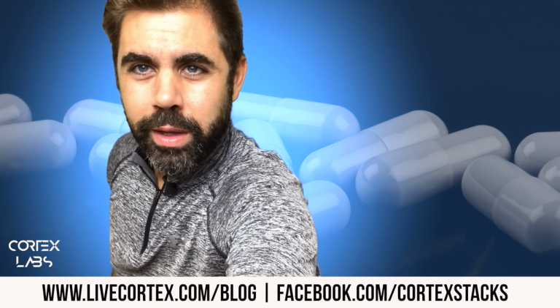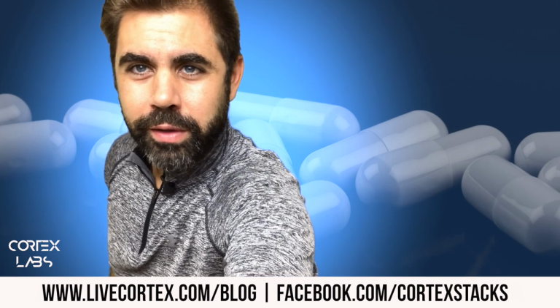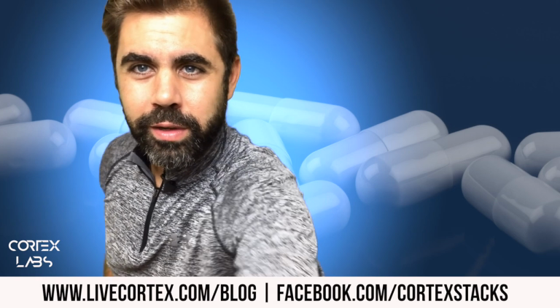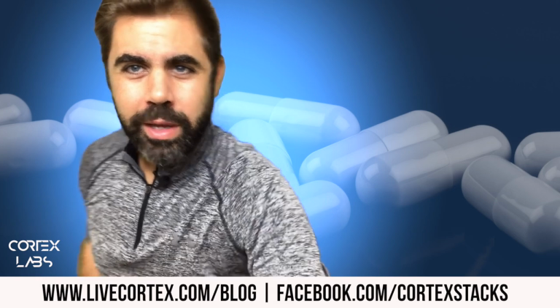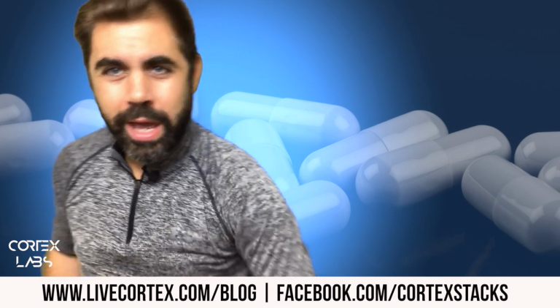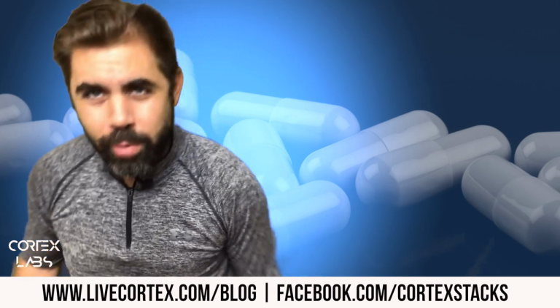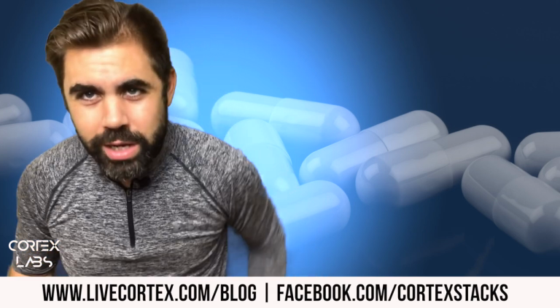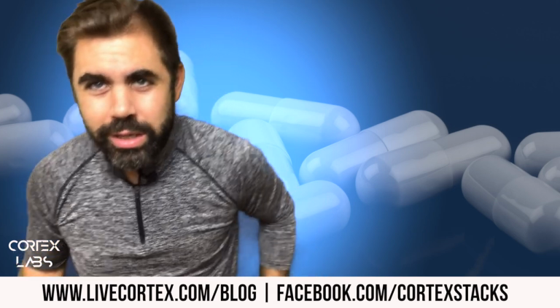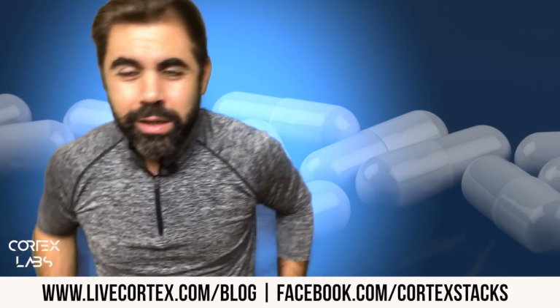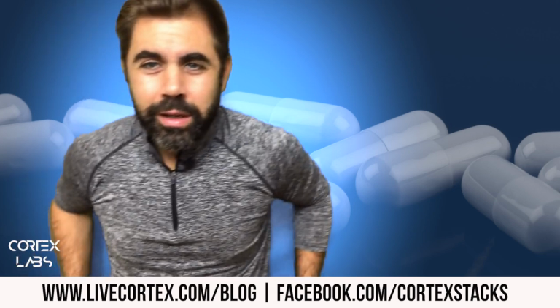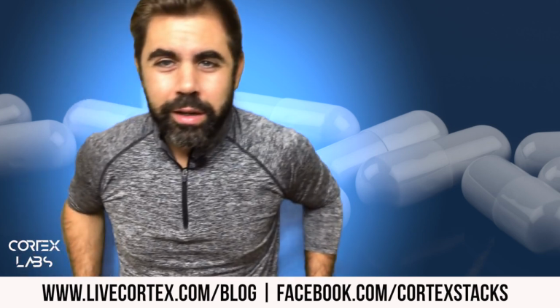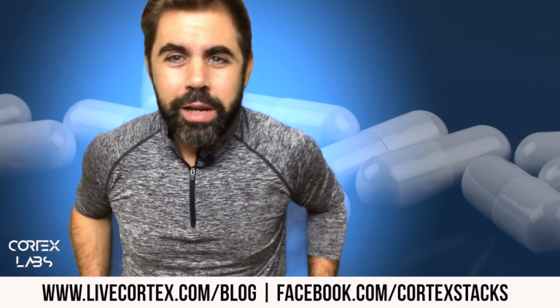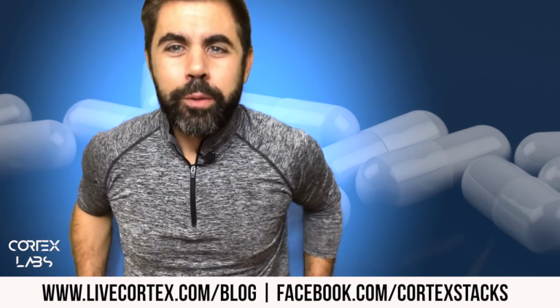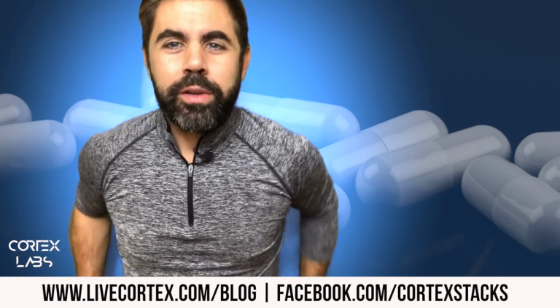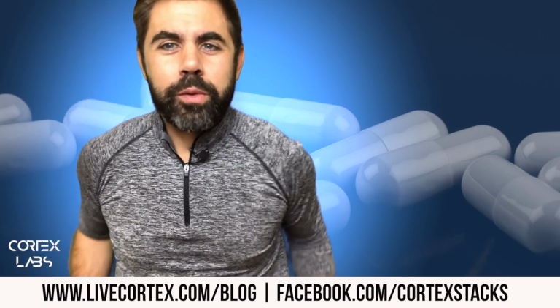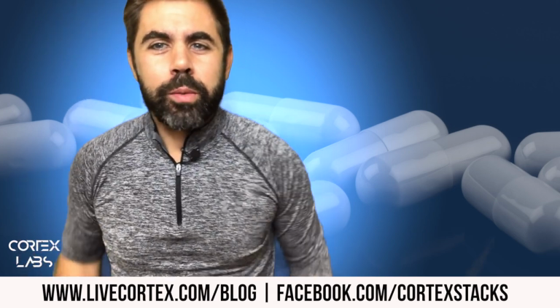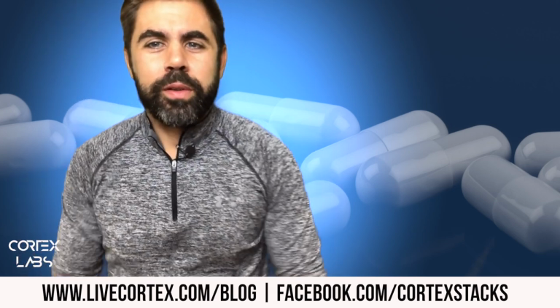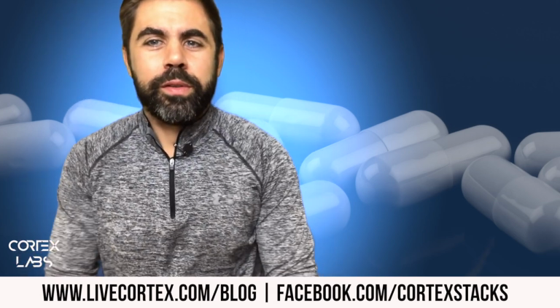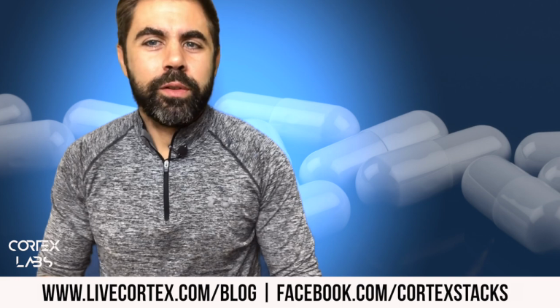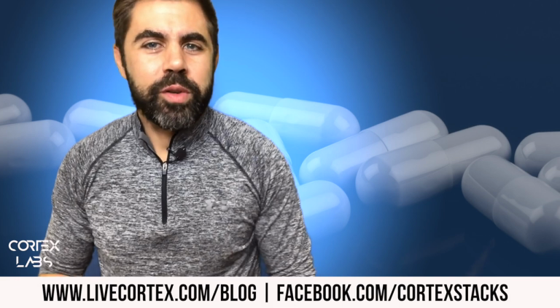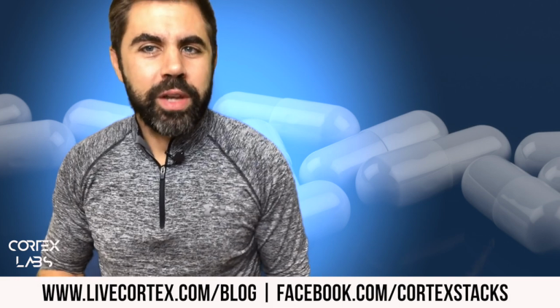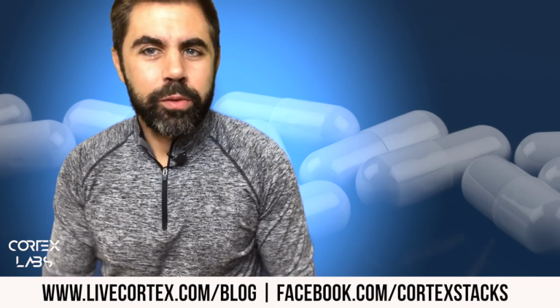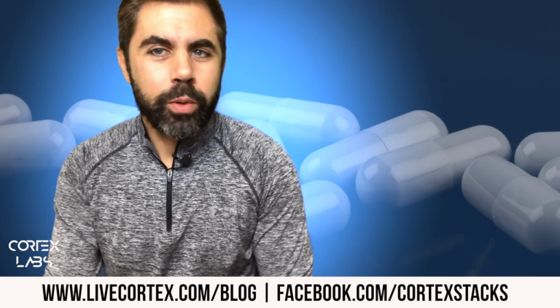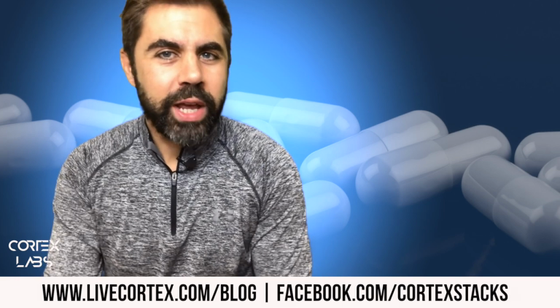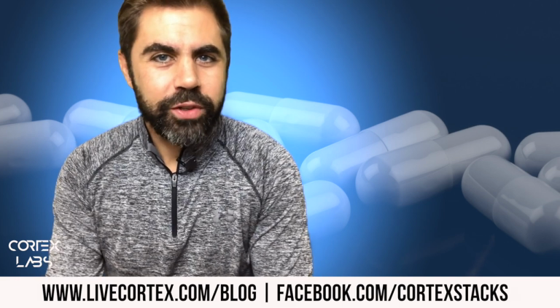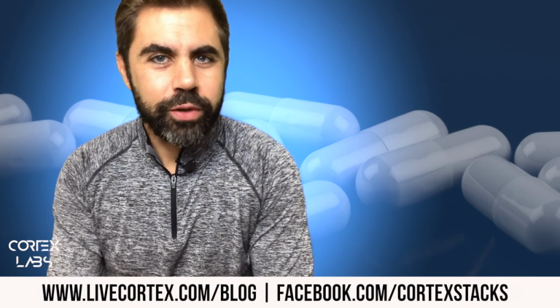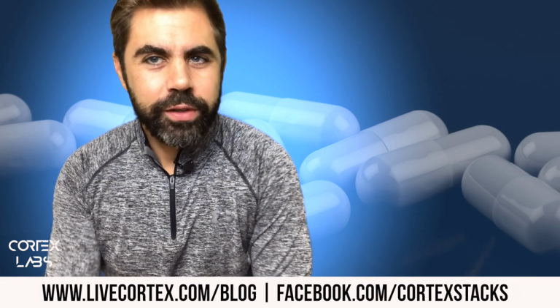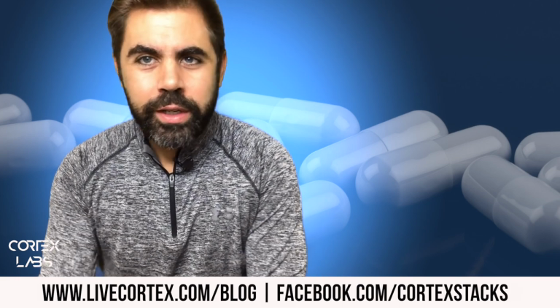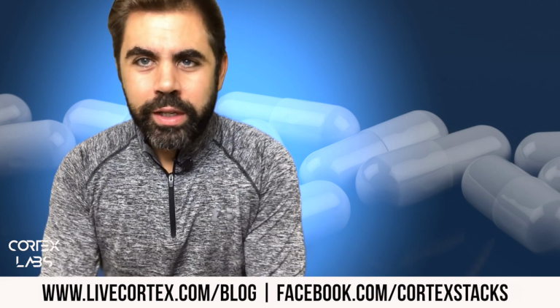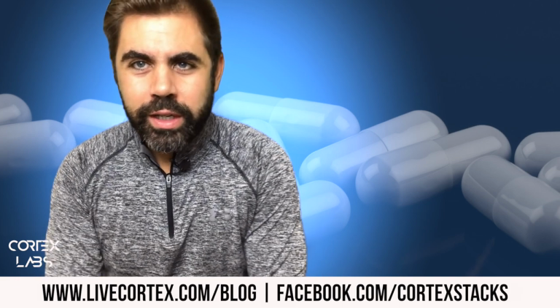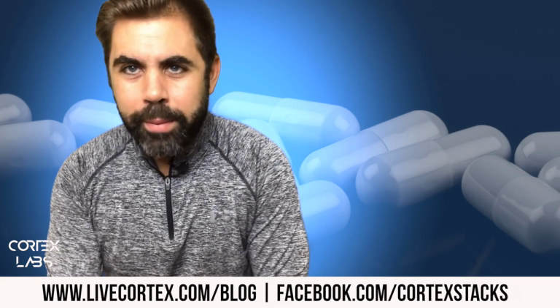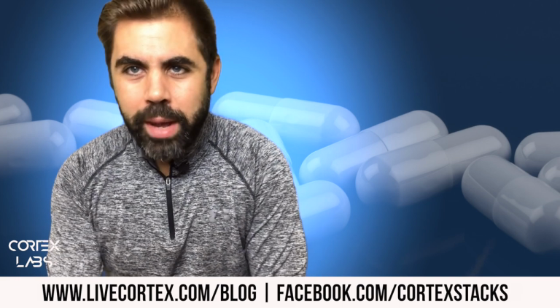A question came through about eating frequency and nootropics, and we're going to answer it. Coming up.